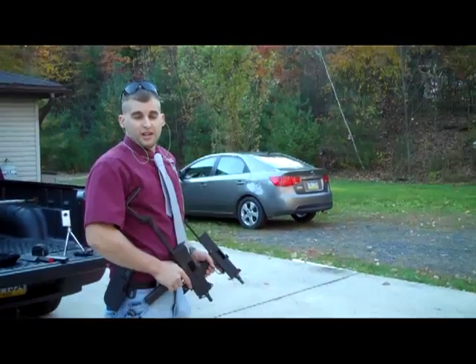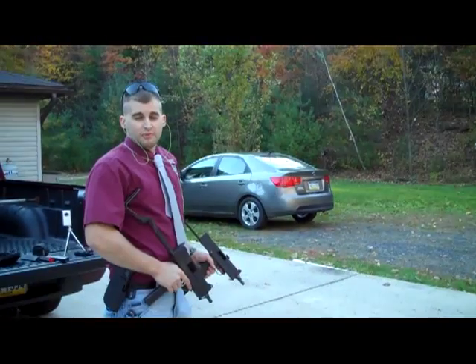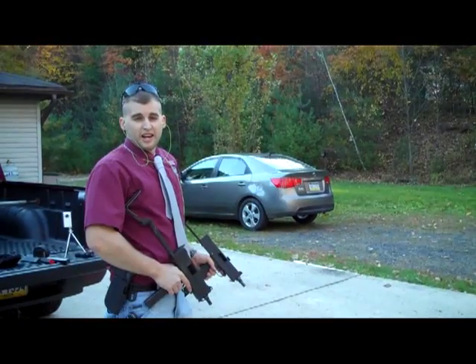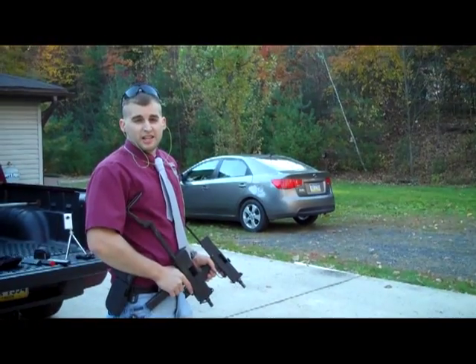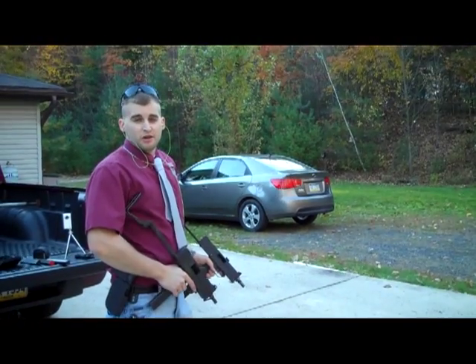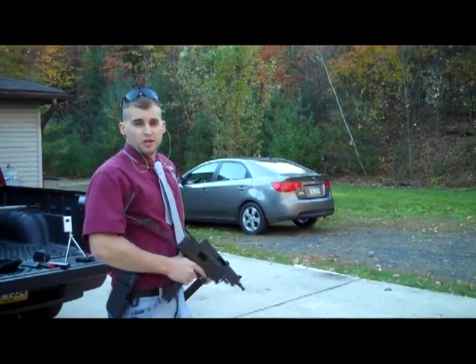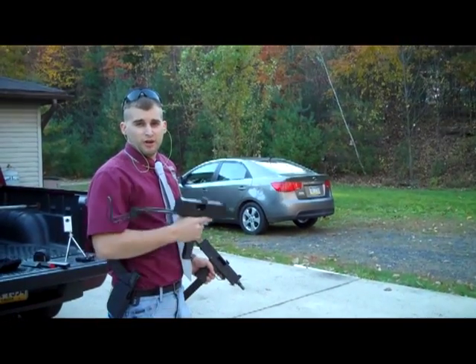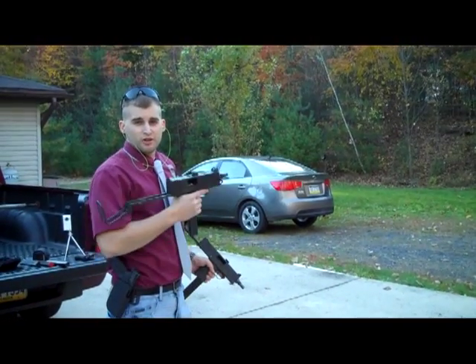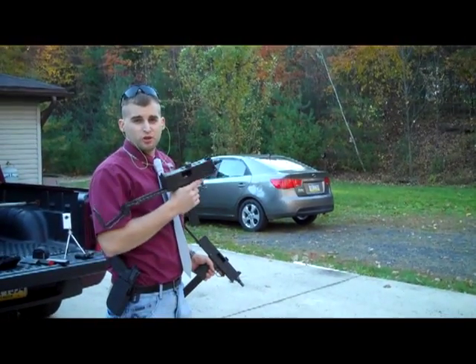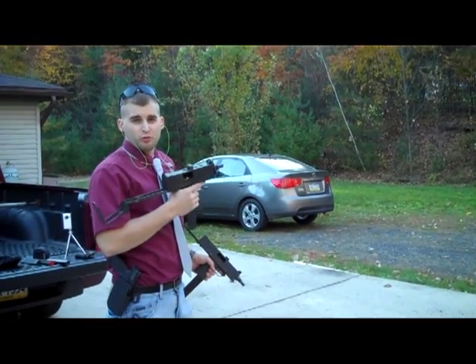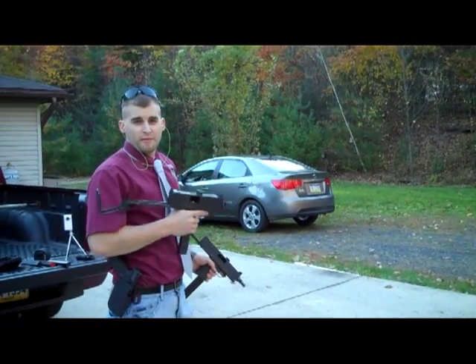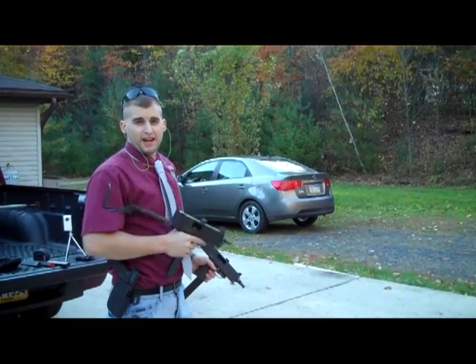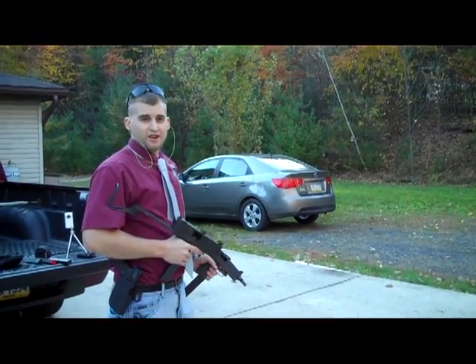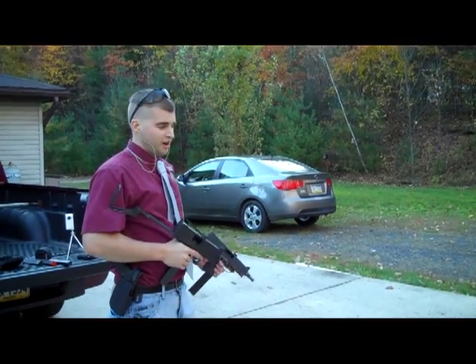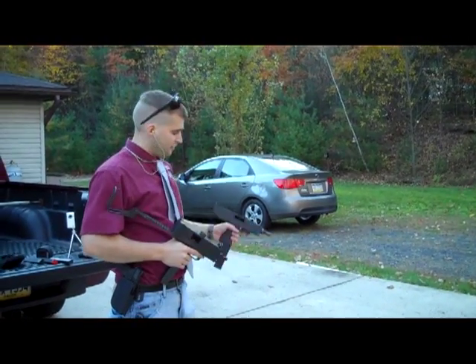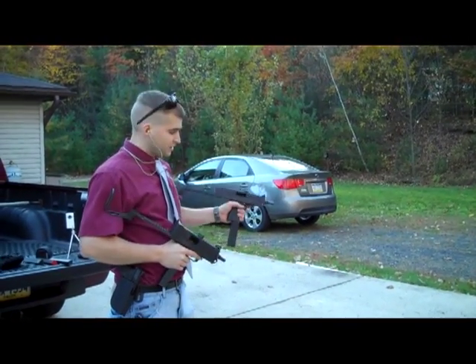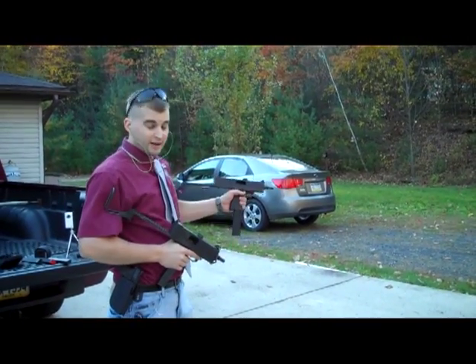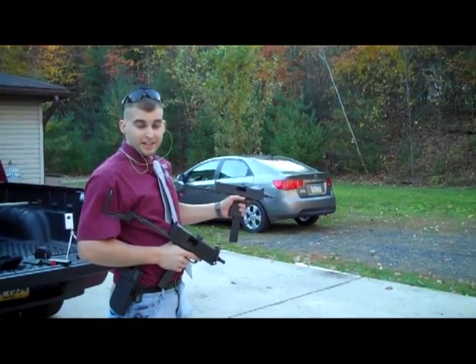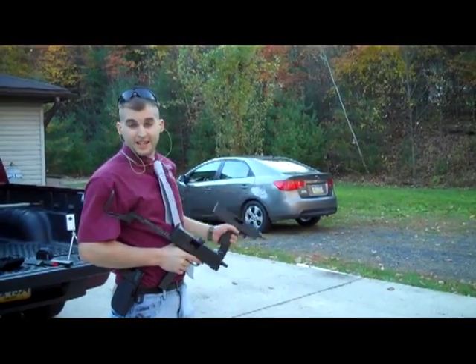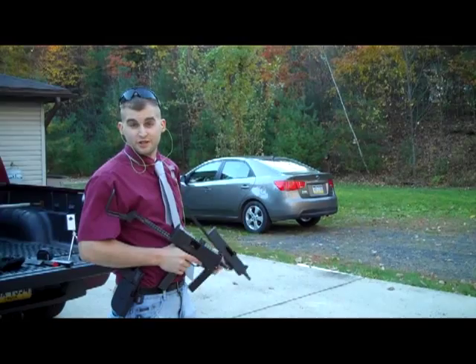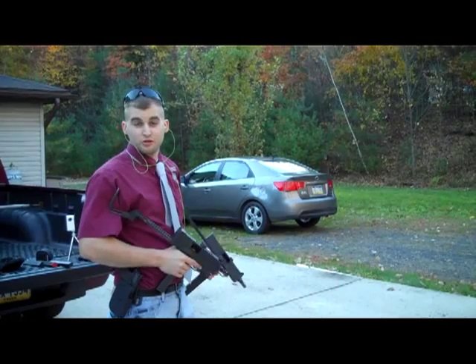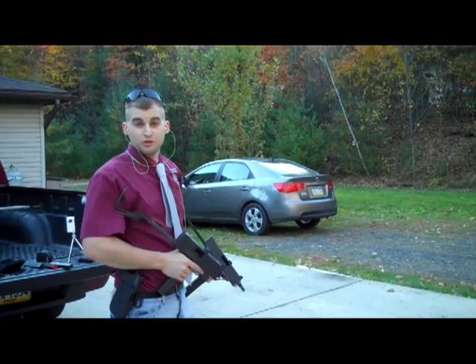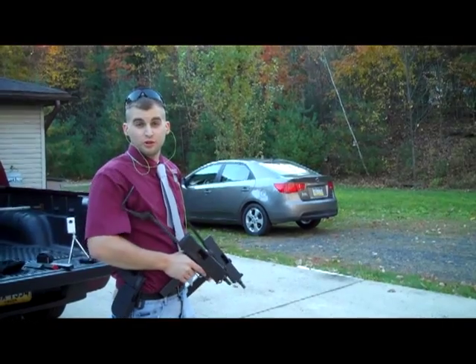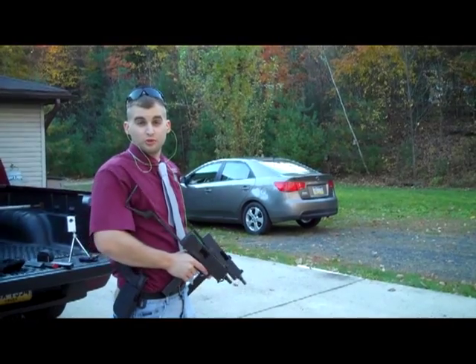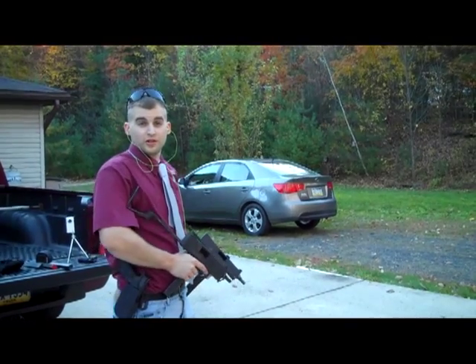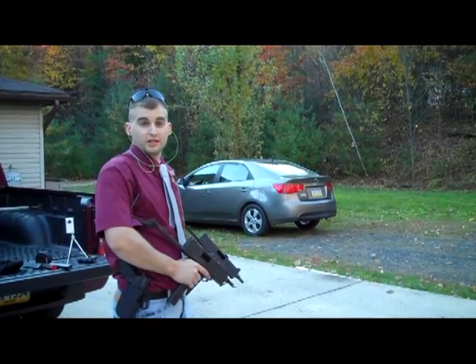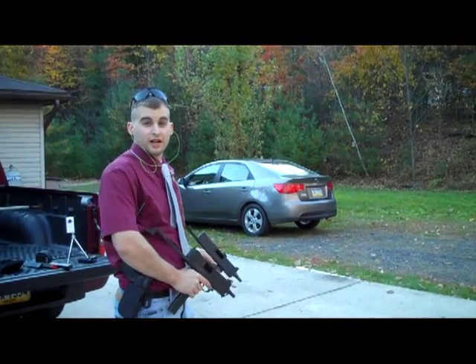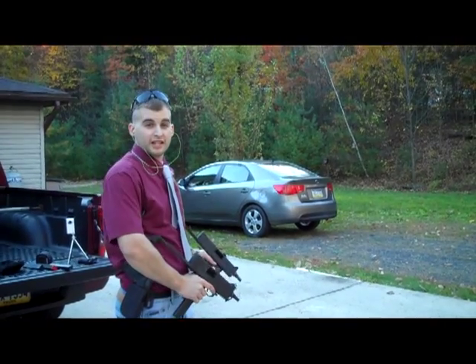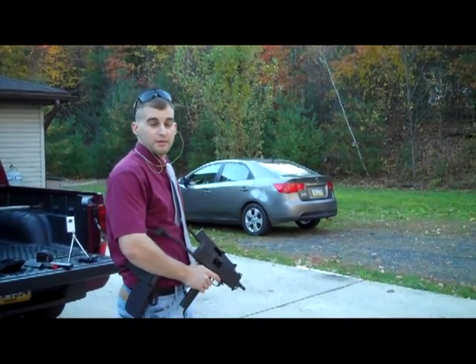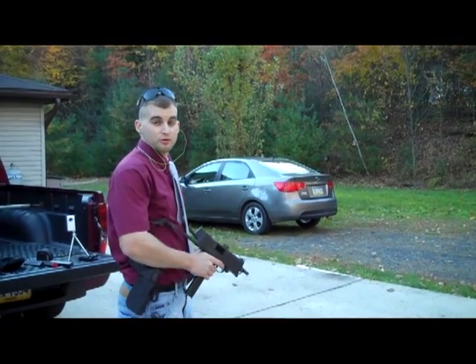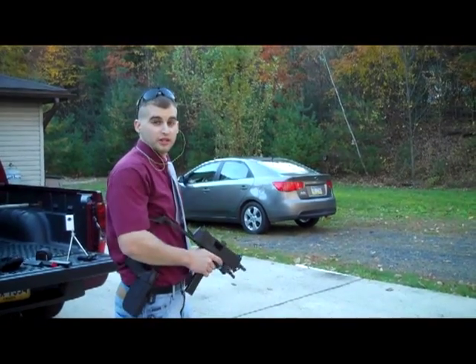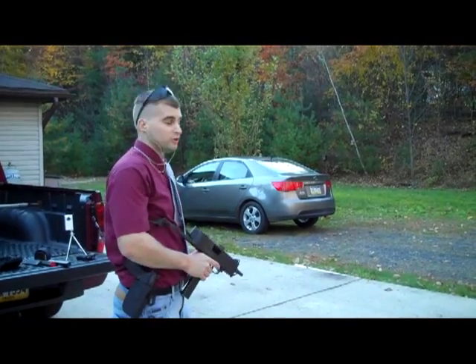You might ask what's better than shooting one Mac? Obviously I'm going to say it's shooting two. So let's see what kind of damage we can do.